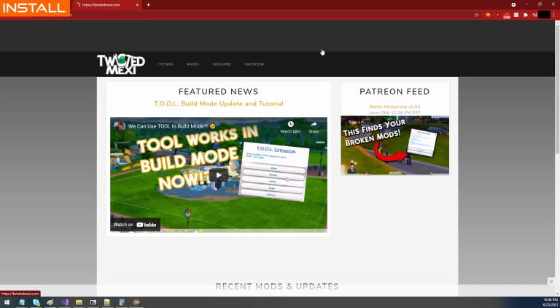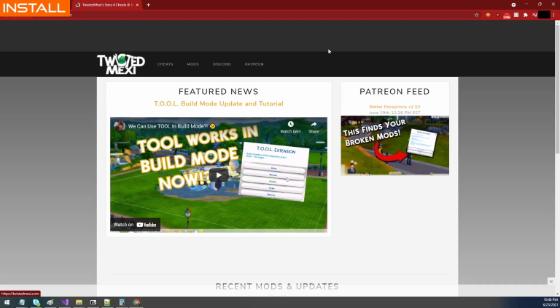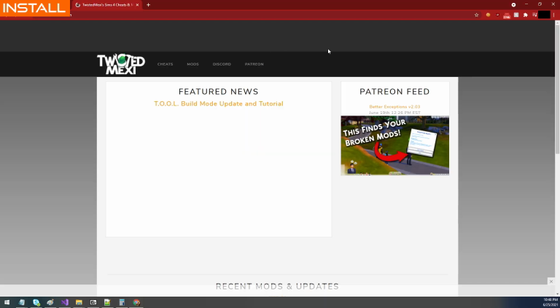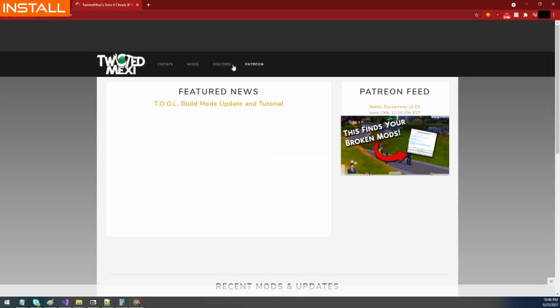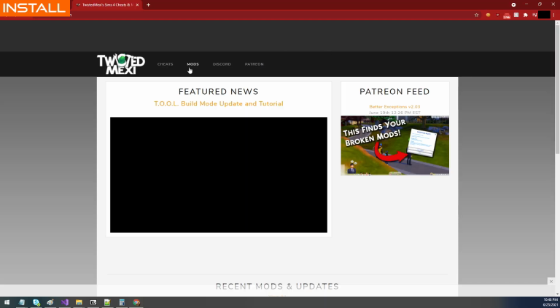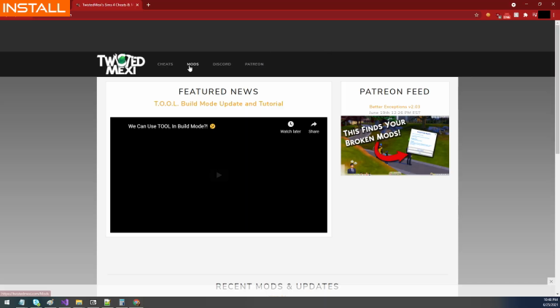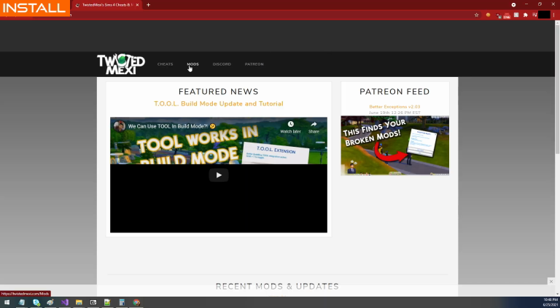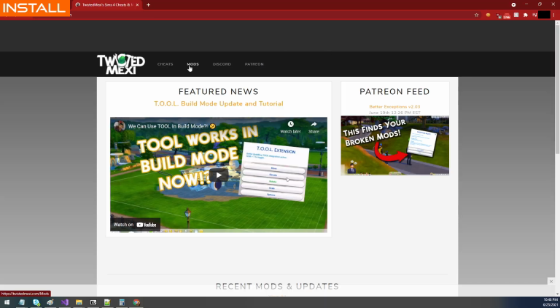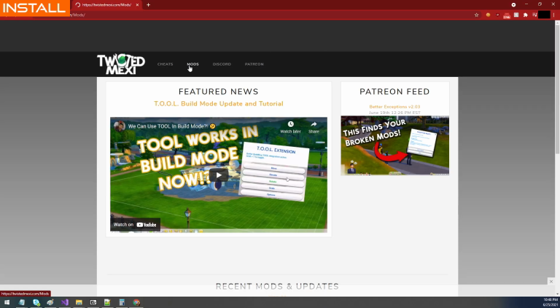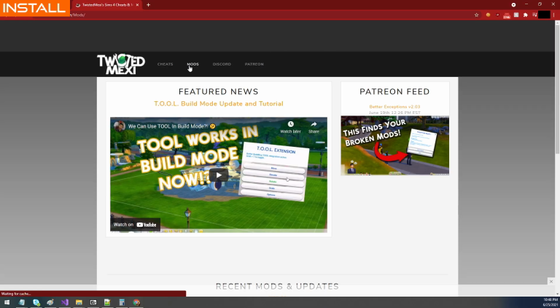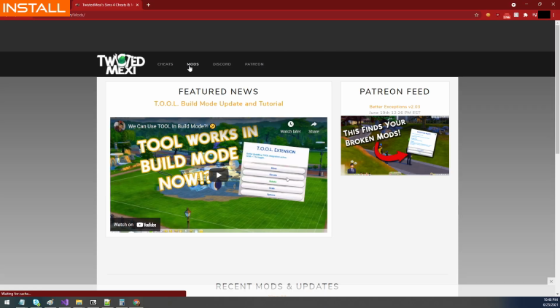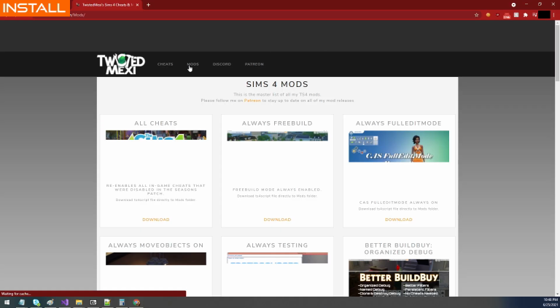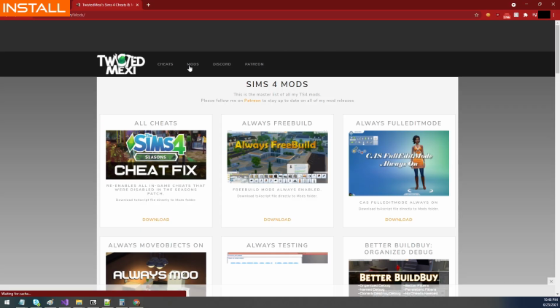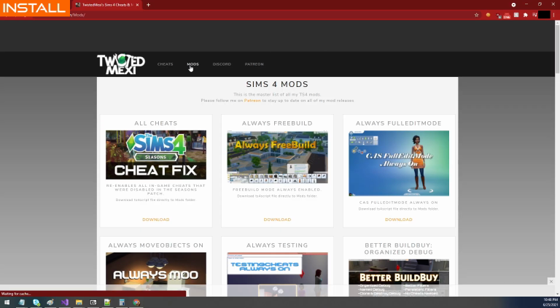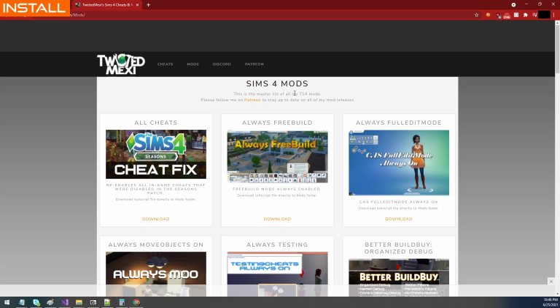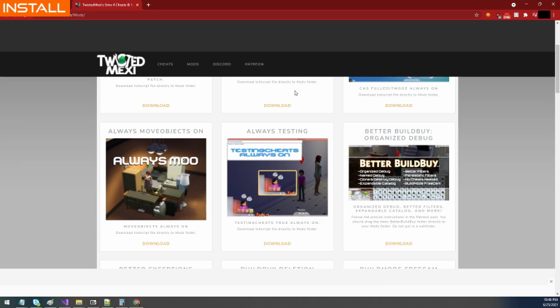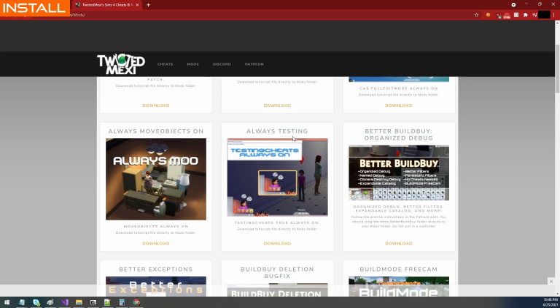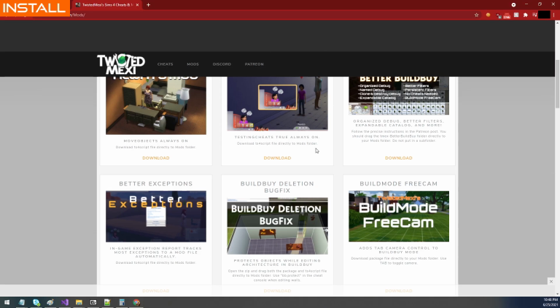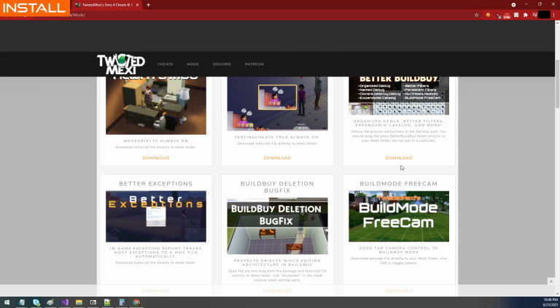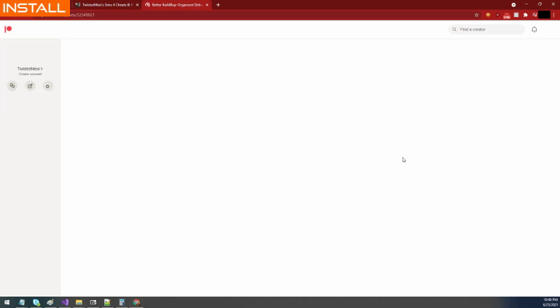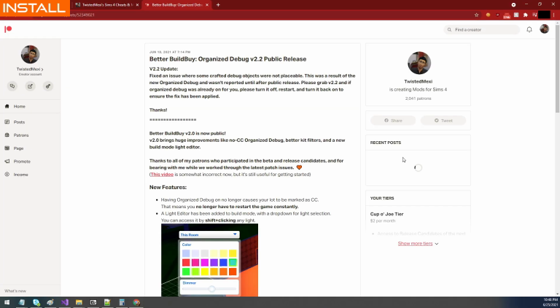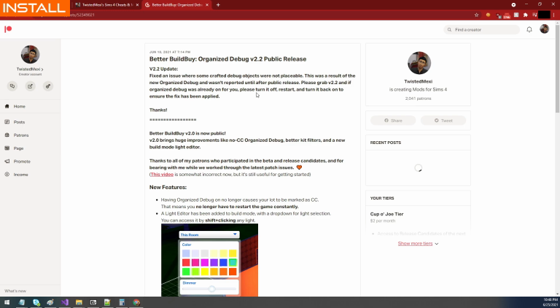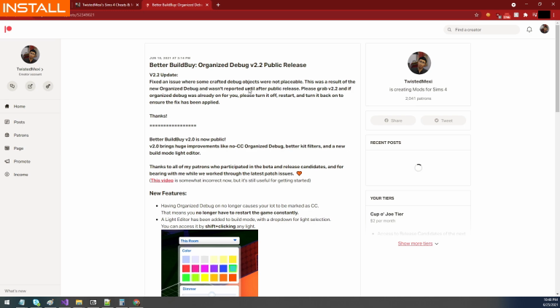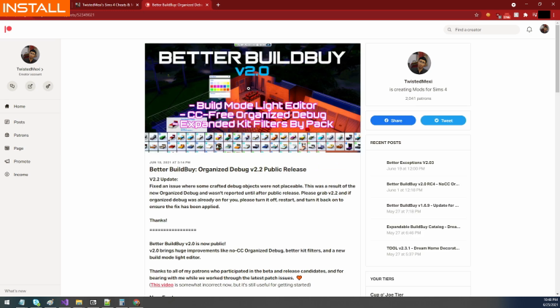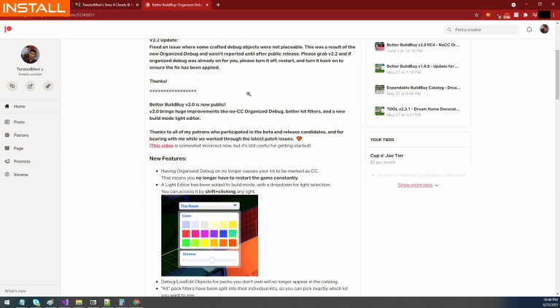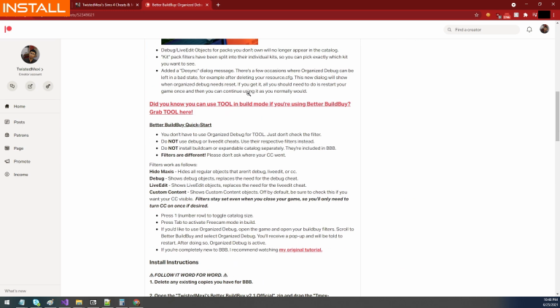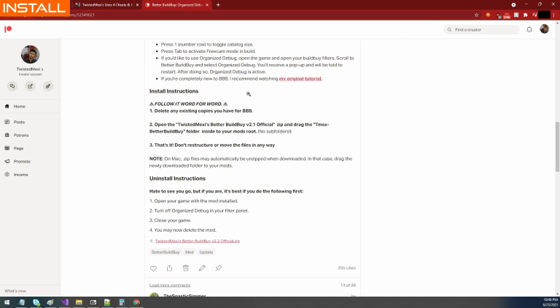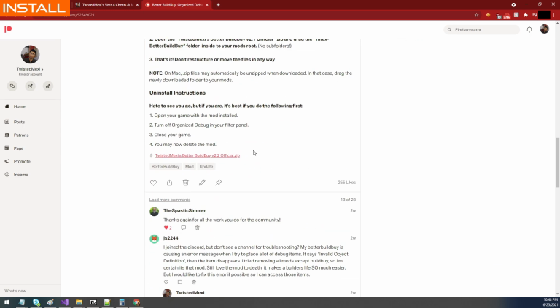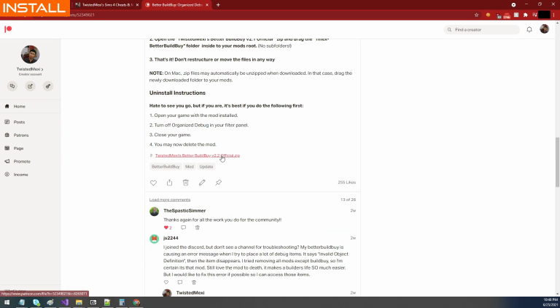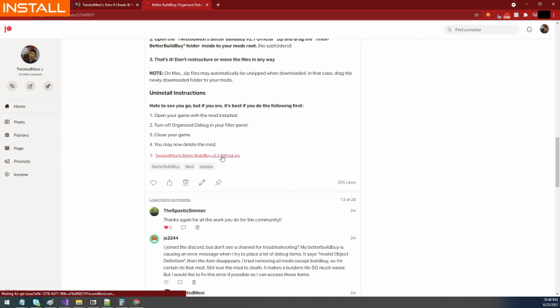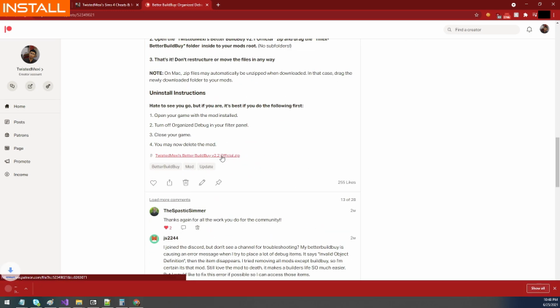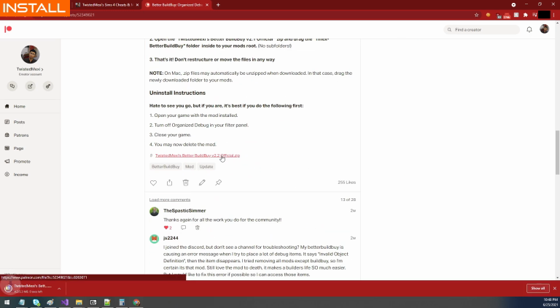Go to twistedmexi.com, go to mods, click on Better Build Buy, read the post, and then click the download at the bottom.